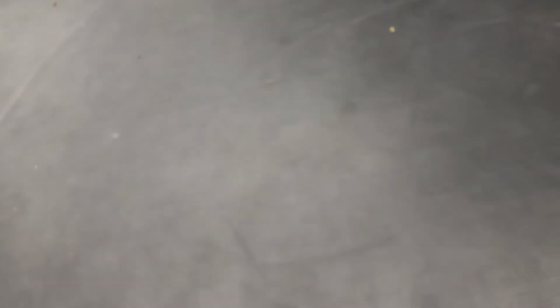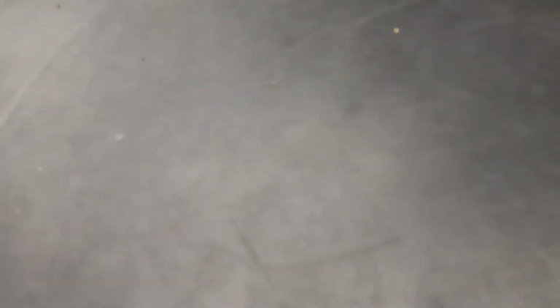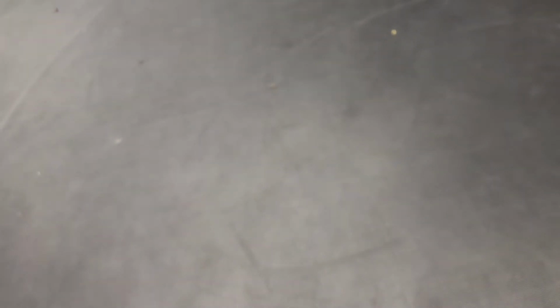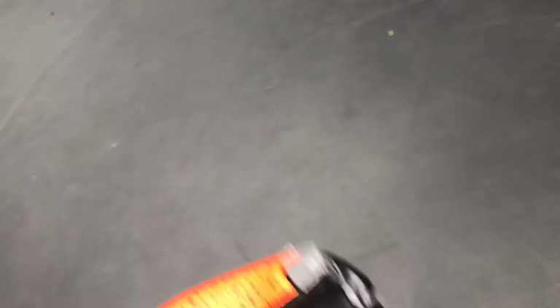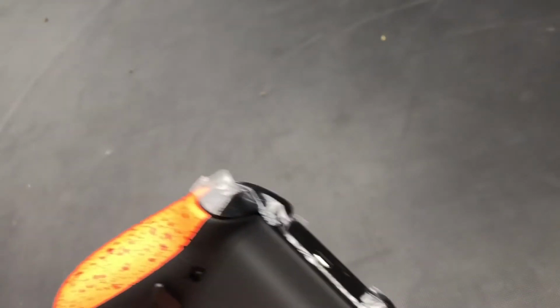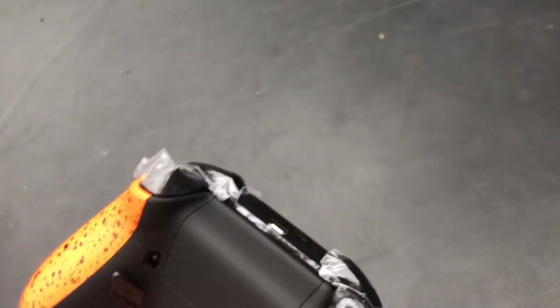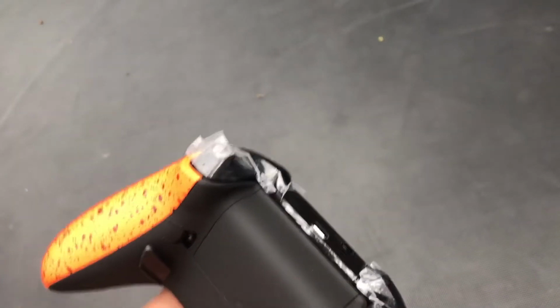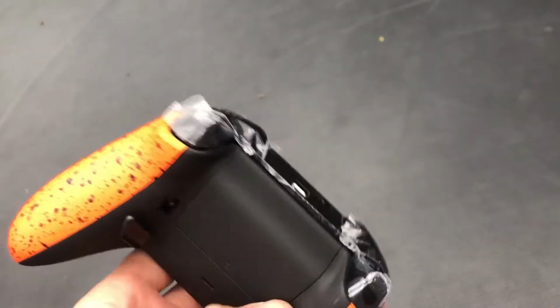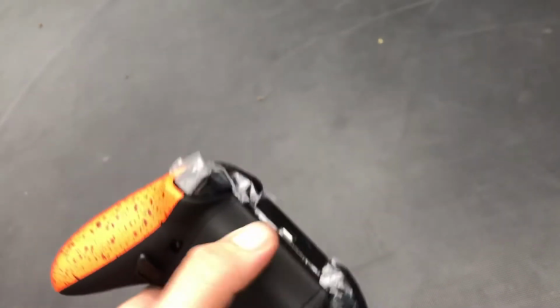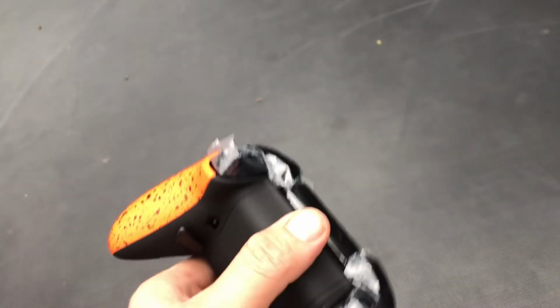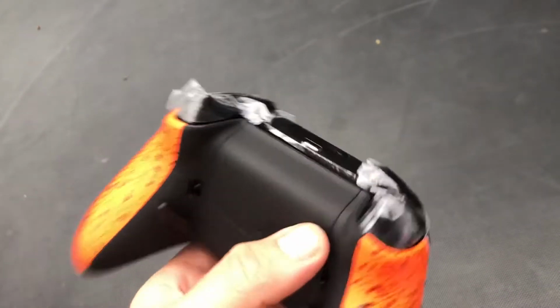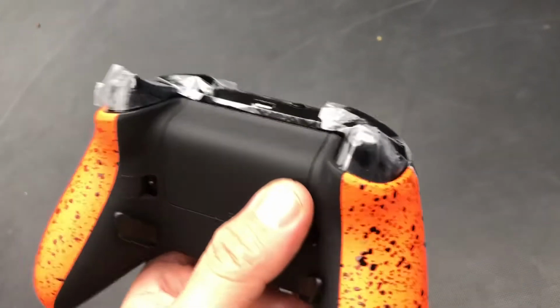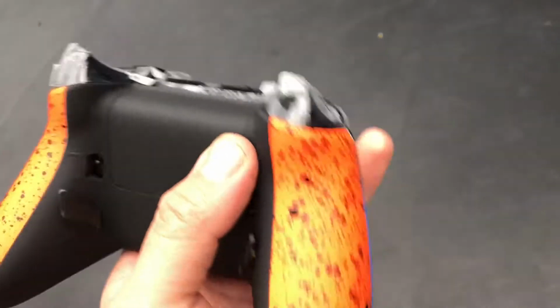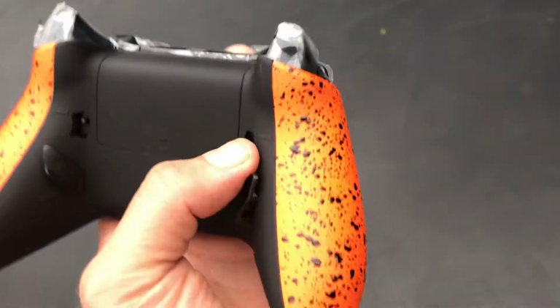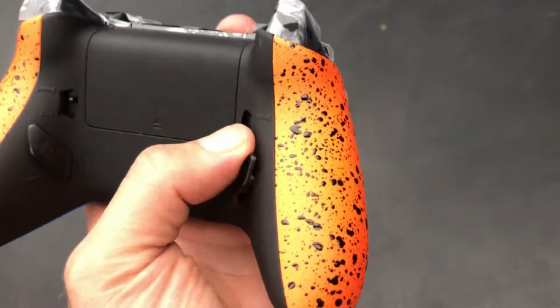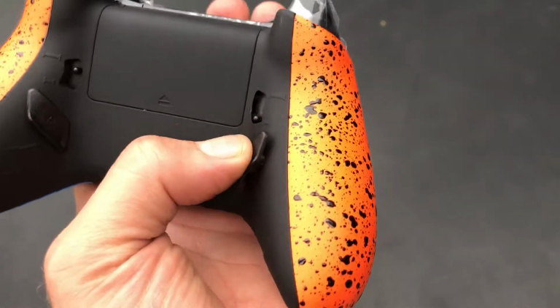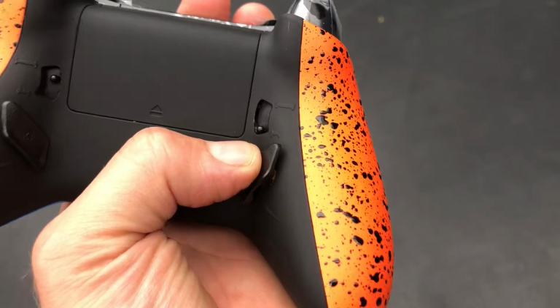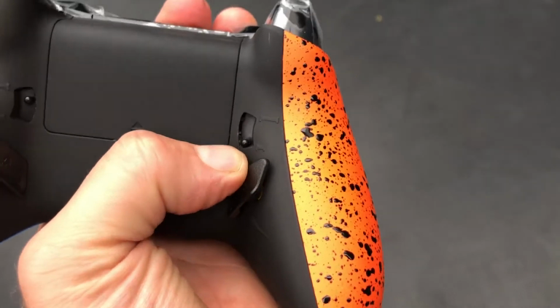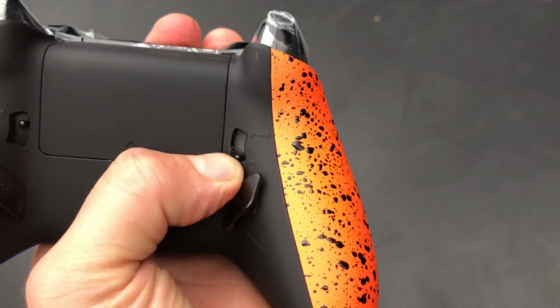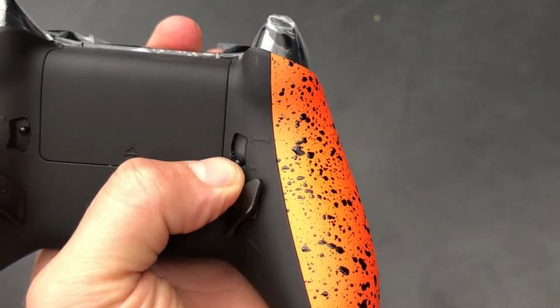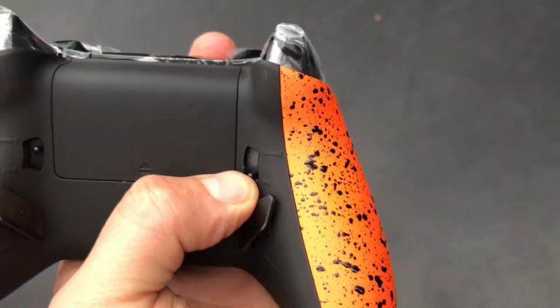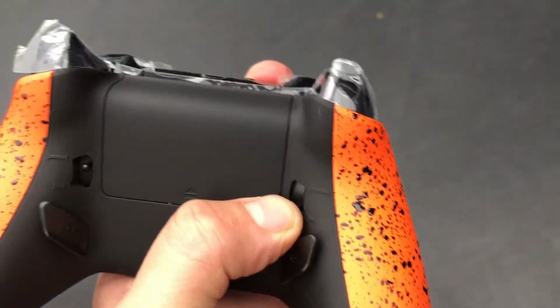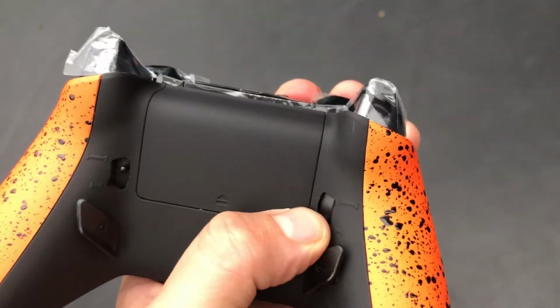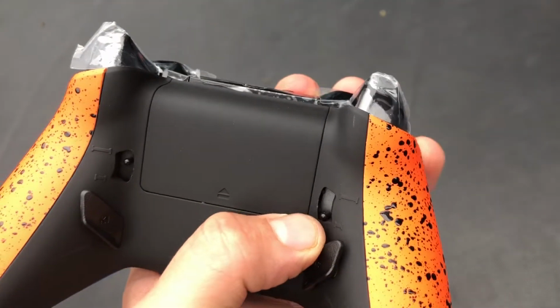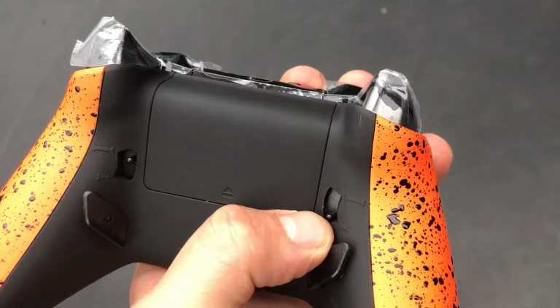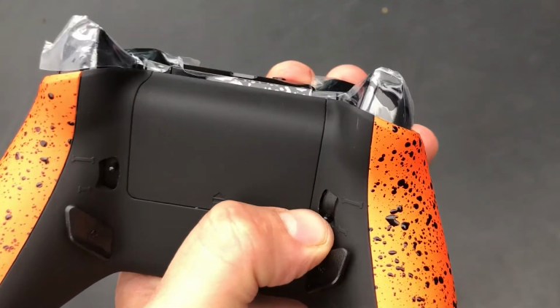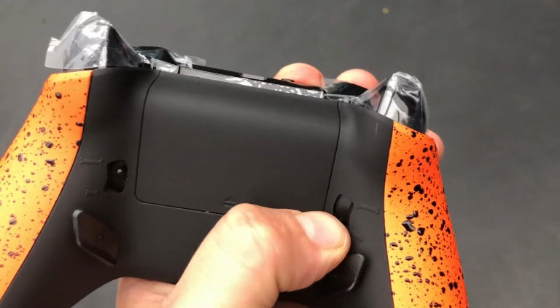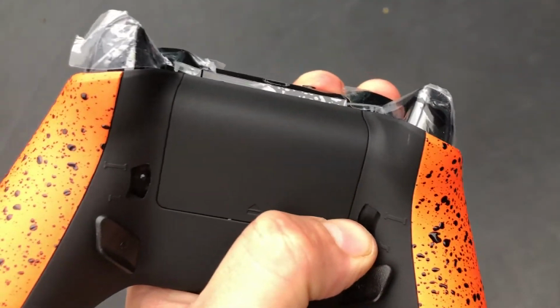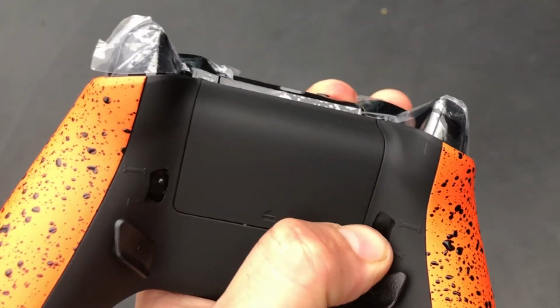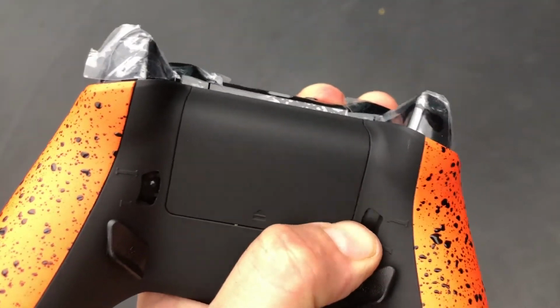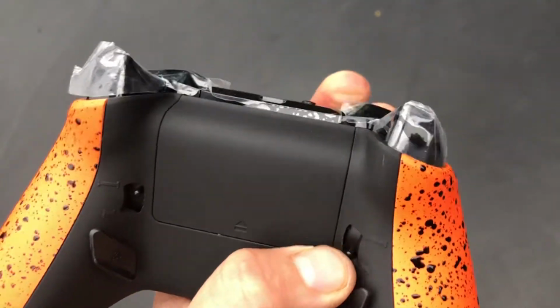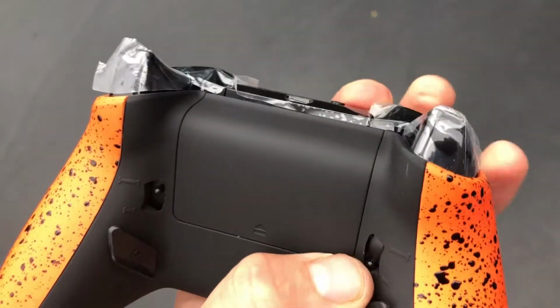The front of the shell is also a soft grip, black over fade with the blue.